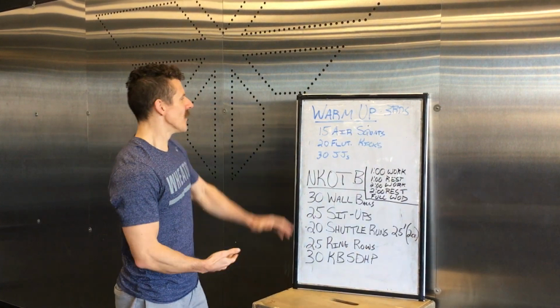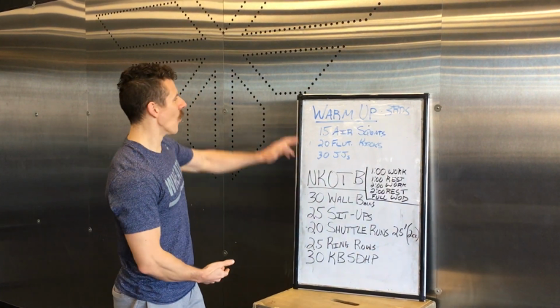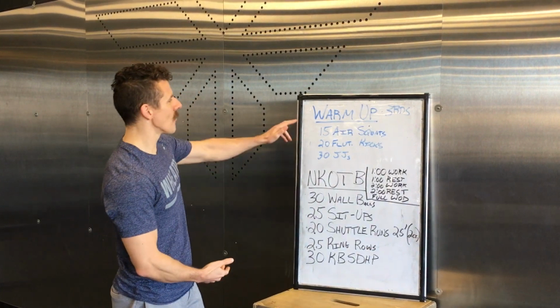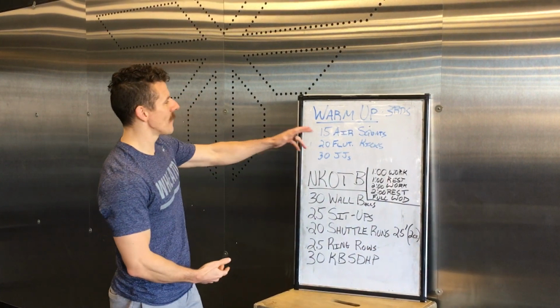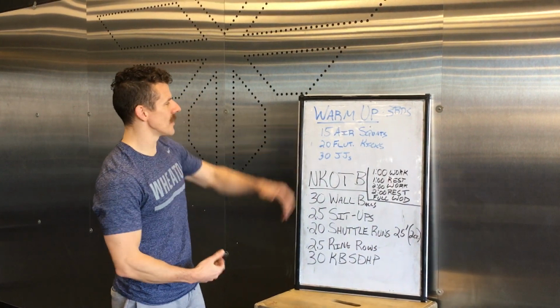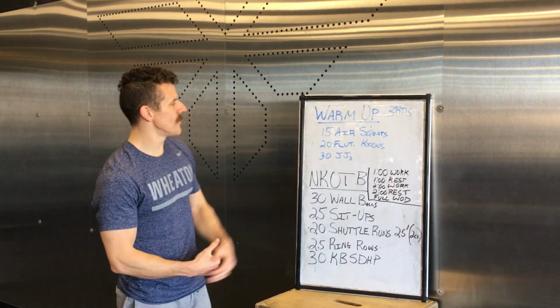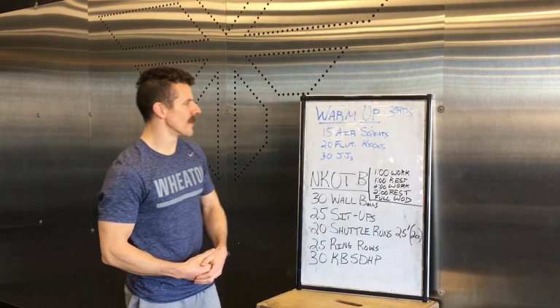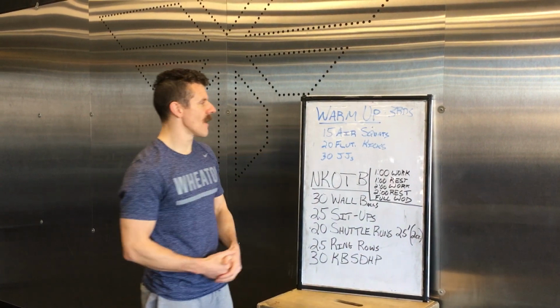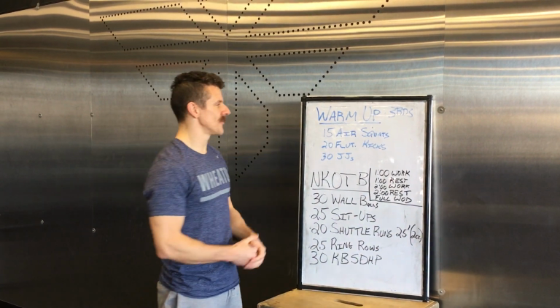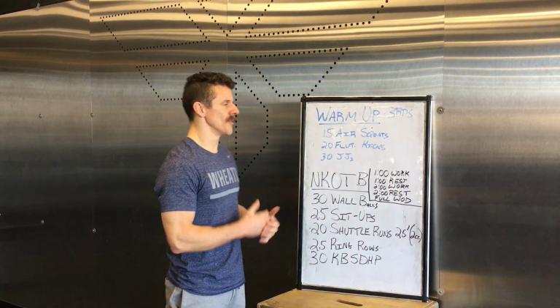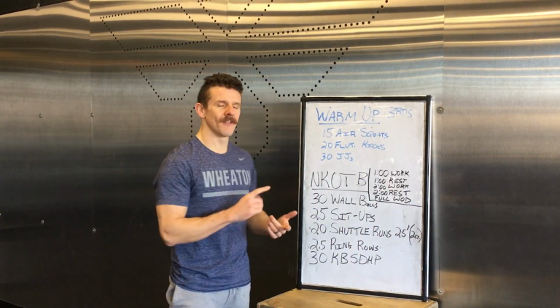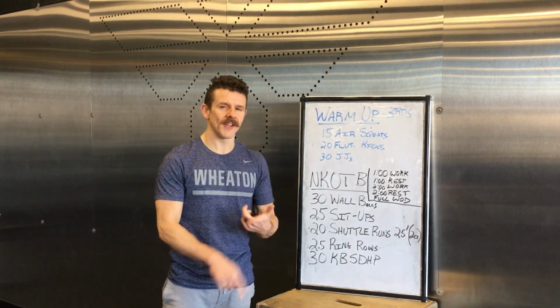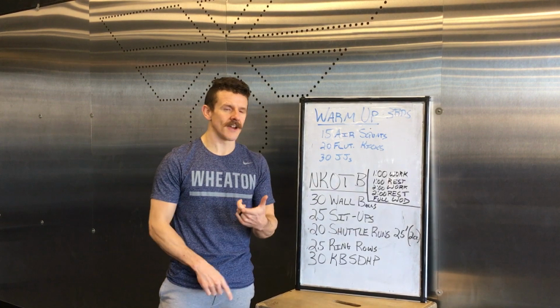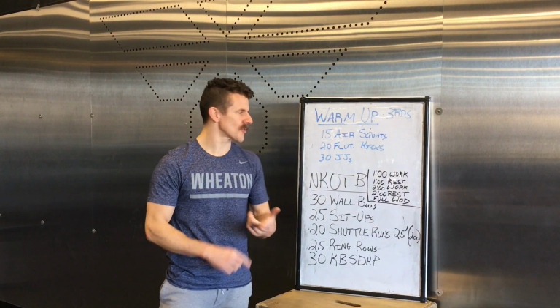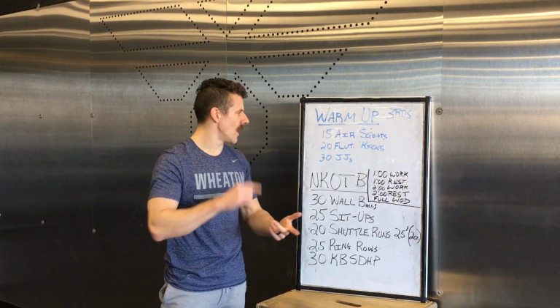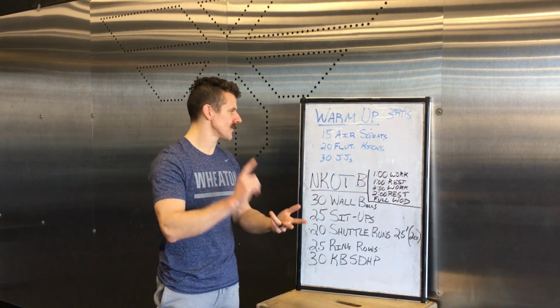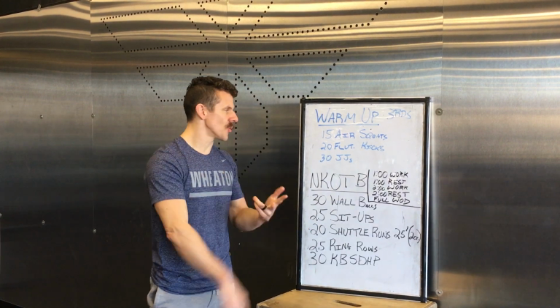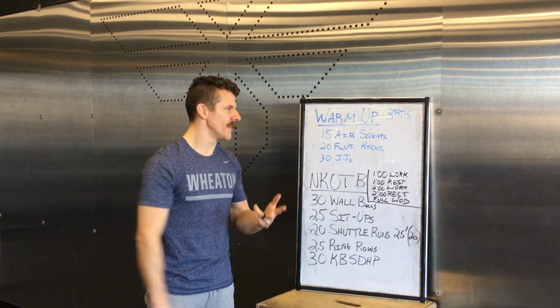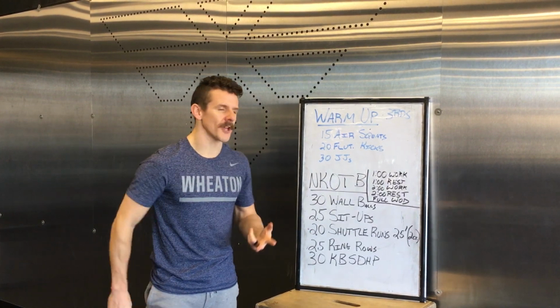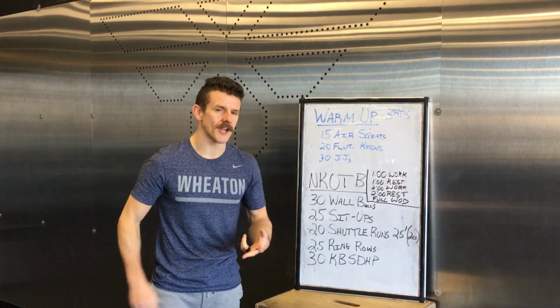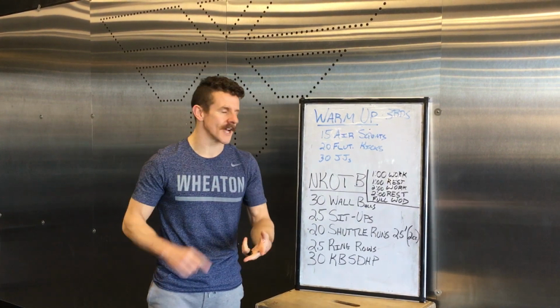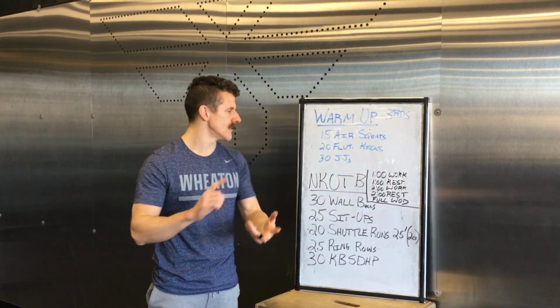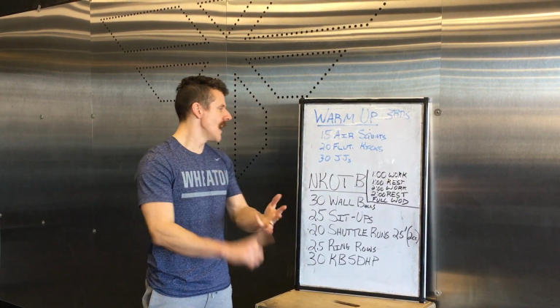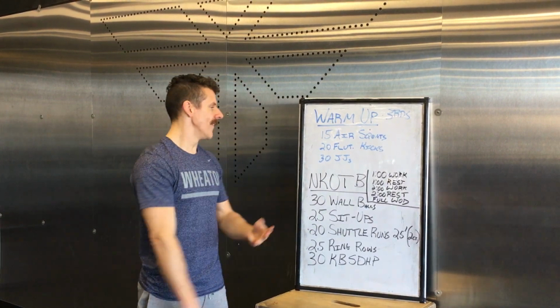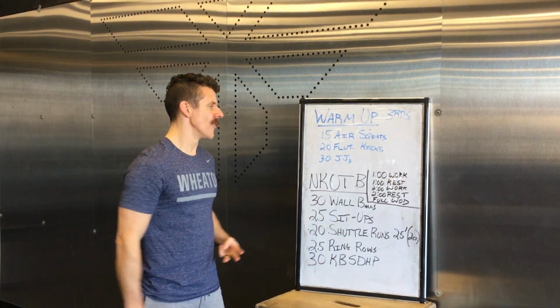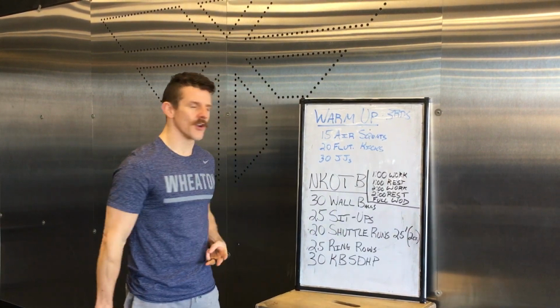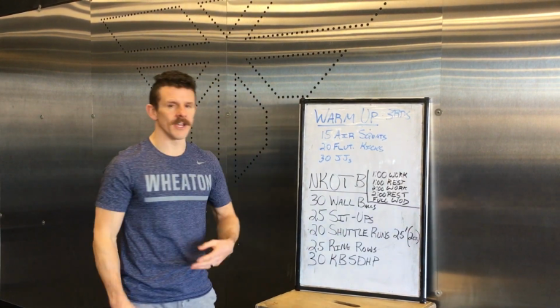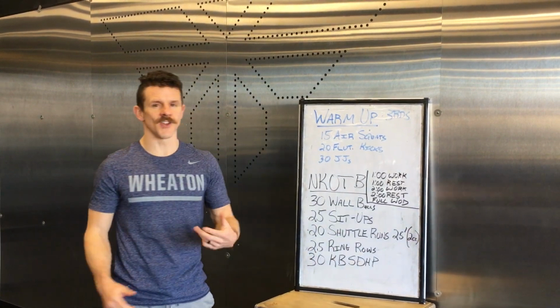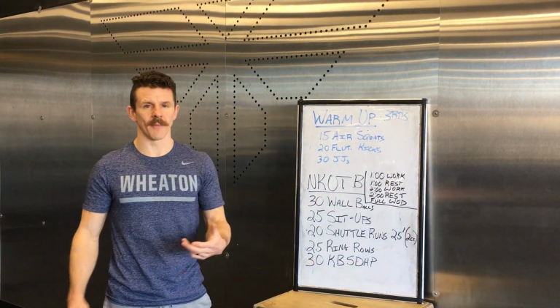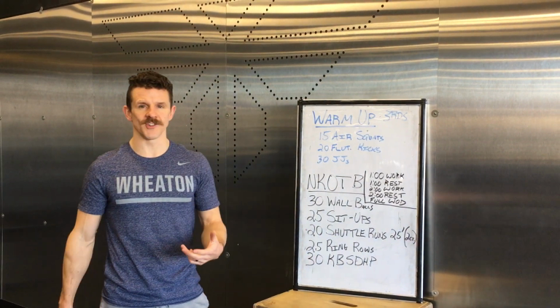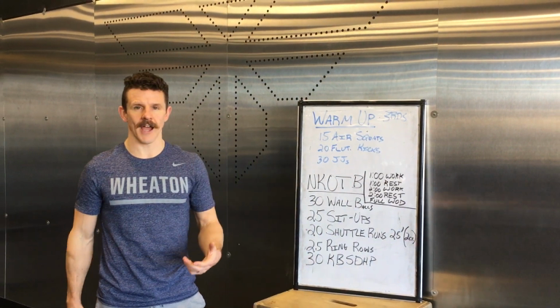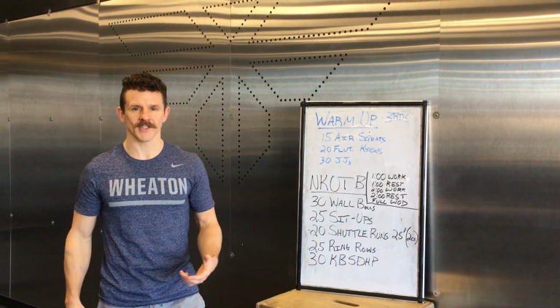The warm-up is going to be three rounds. You're doing 15 air squats, 20 flutter kicks, and then 30 jumping jacks.